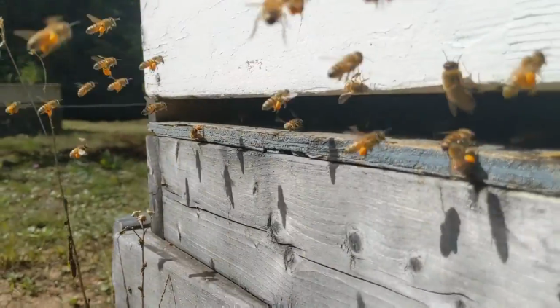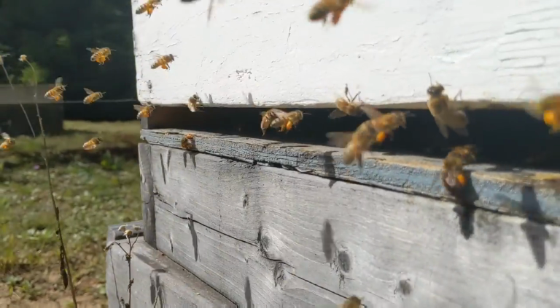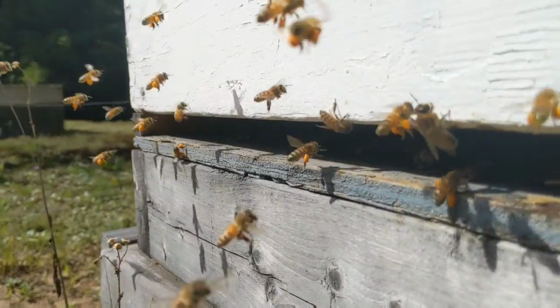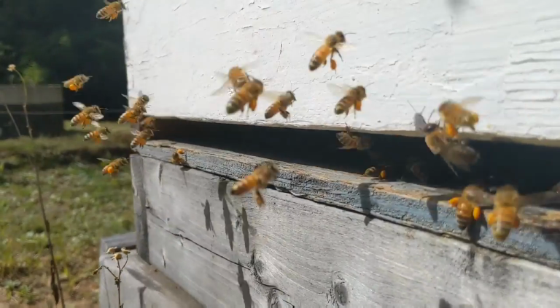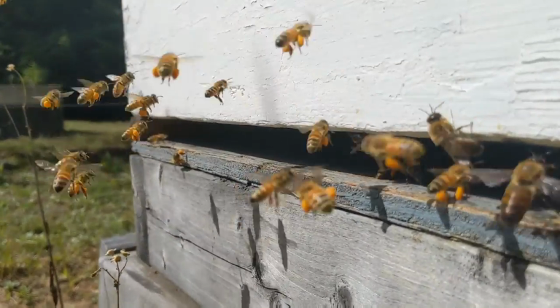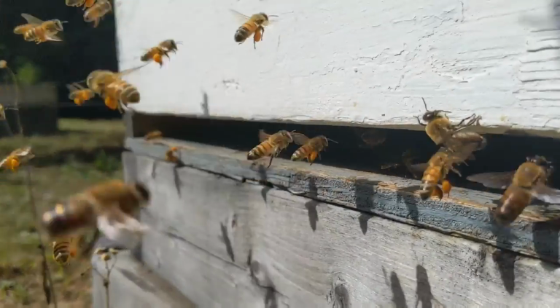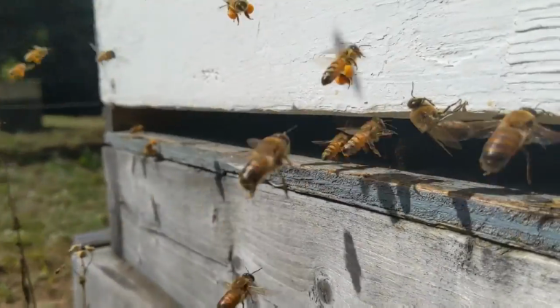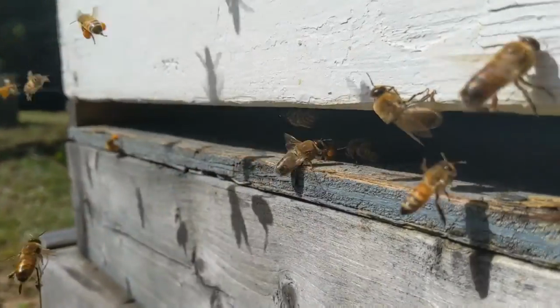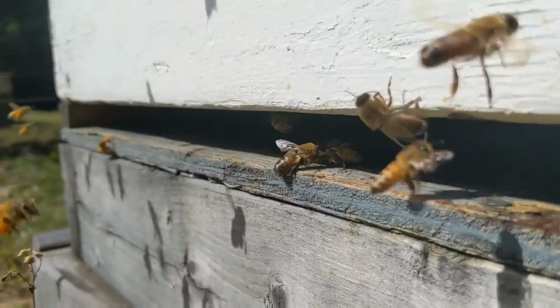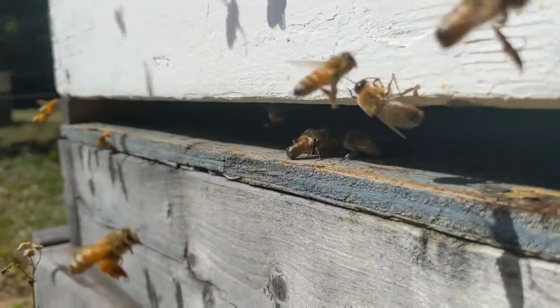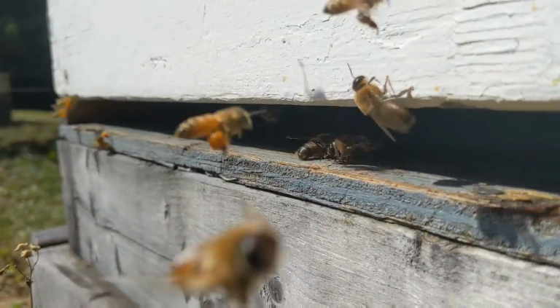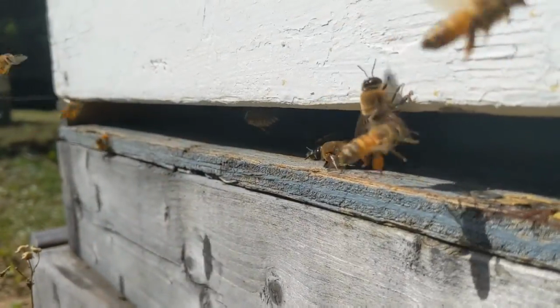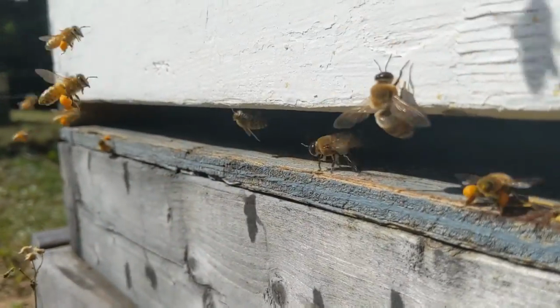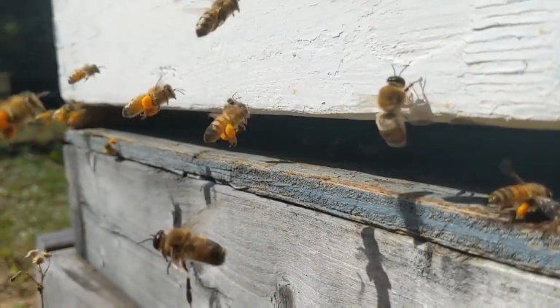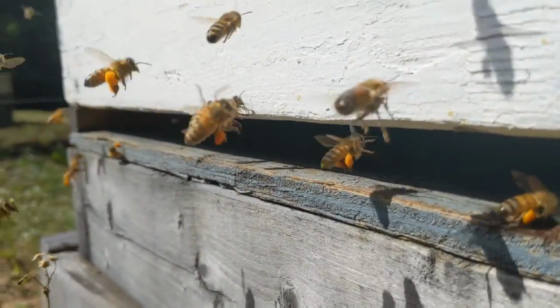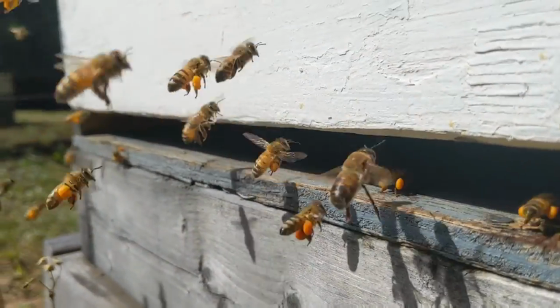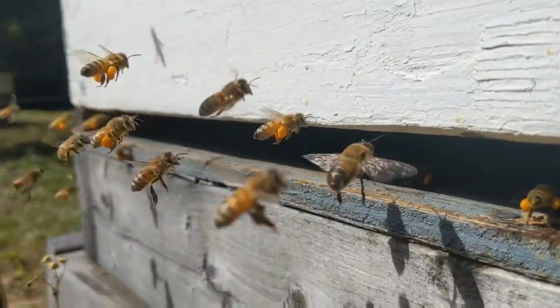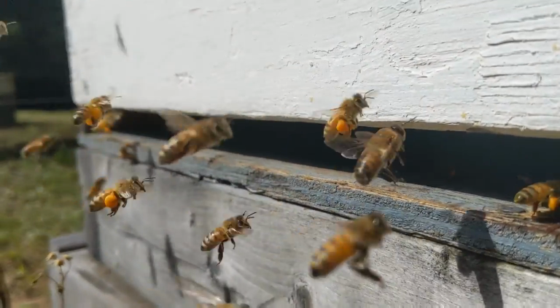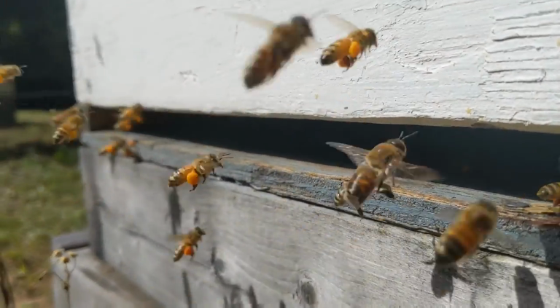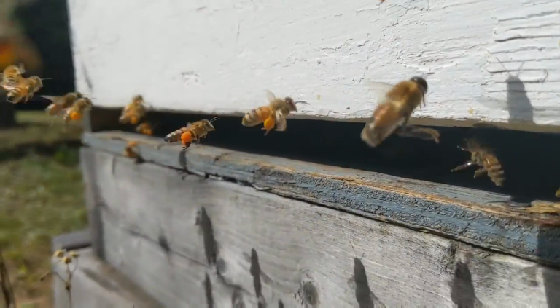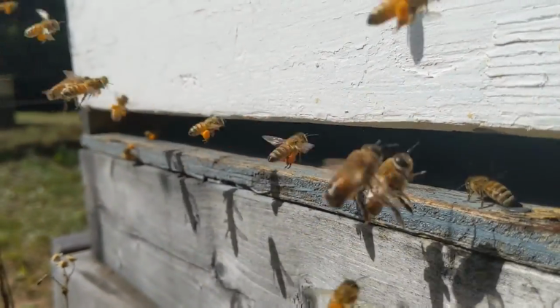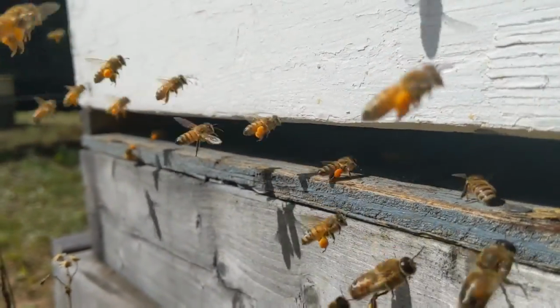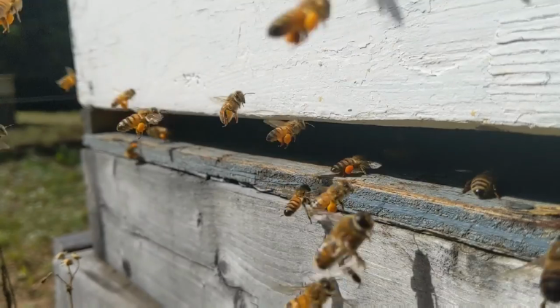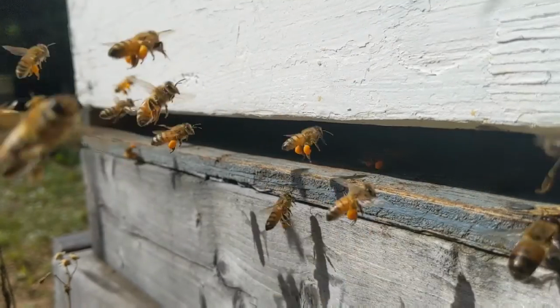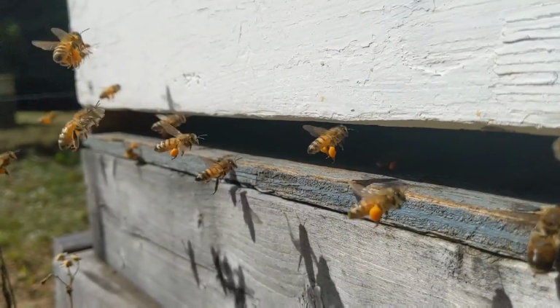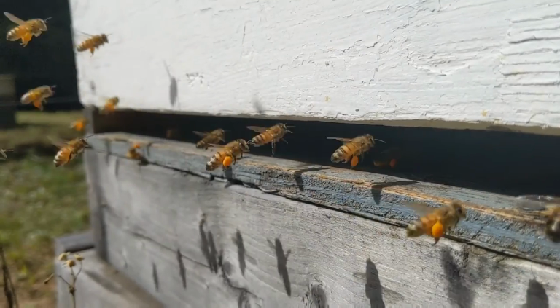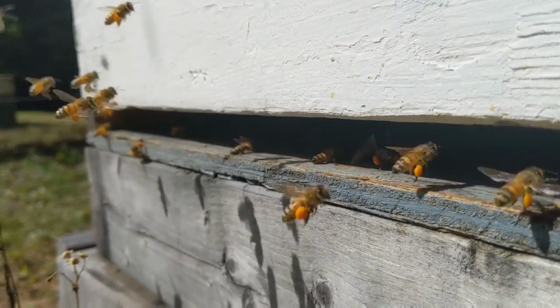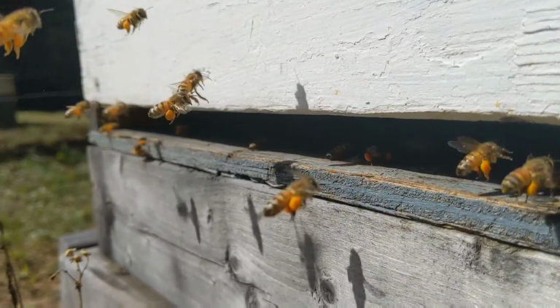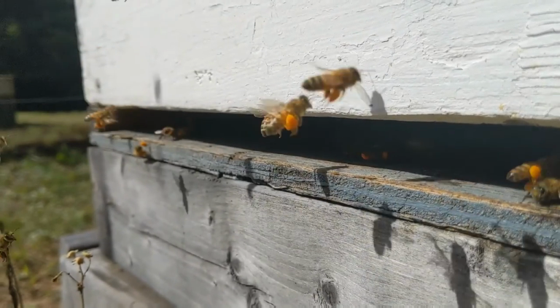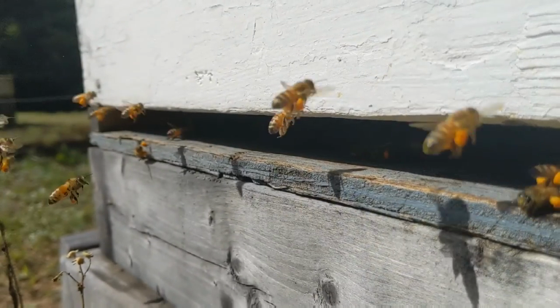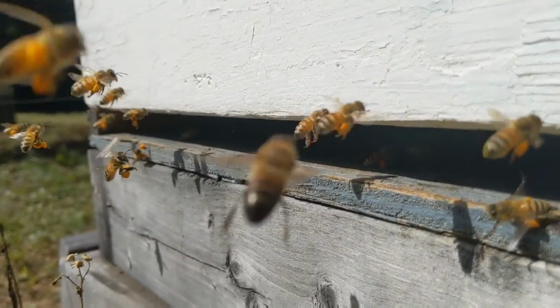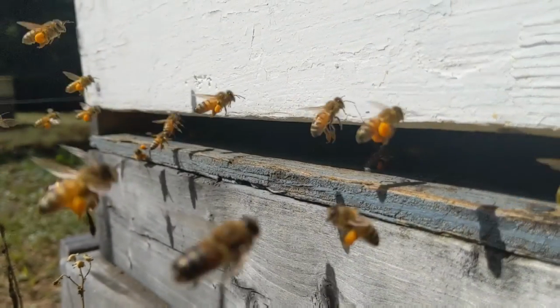These are two of our hives. We have two more hives at my grandparents' place — I didn't get any video of that, but here's a picture of them.